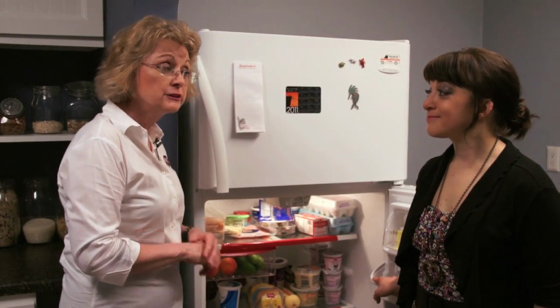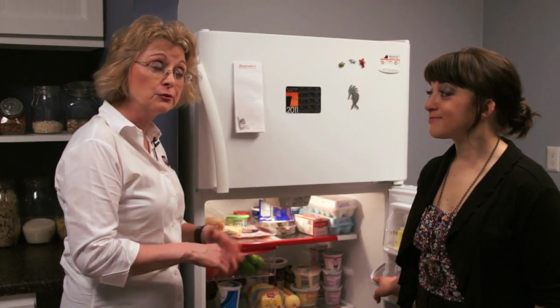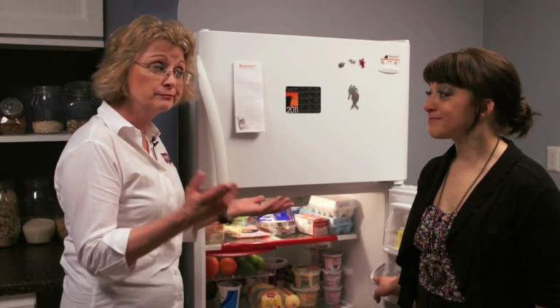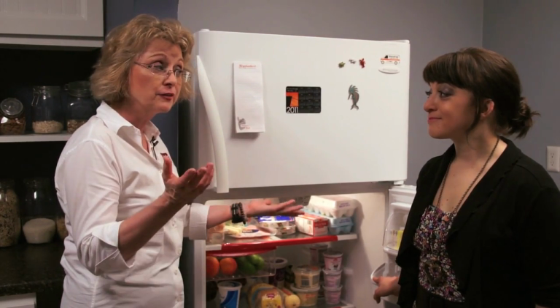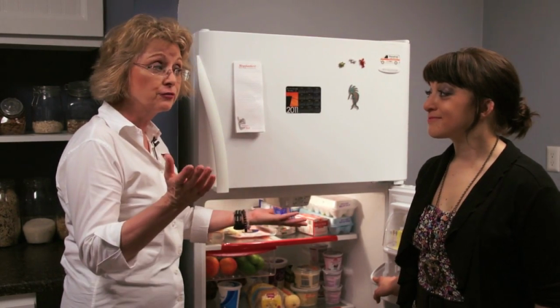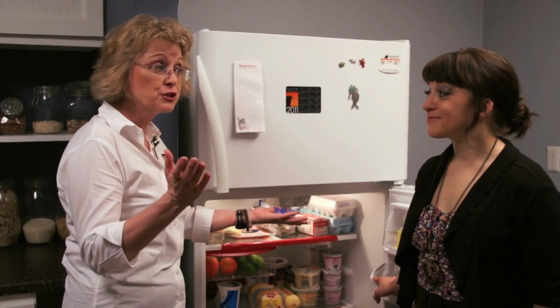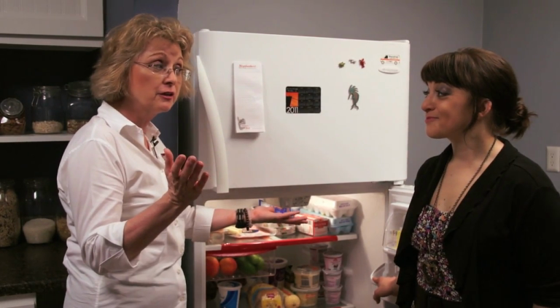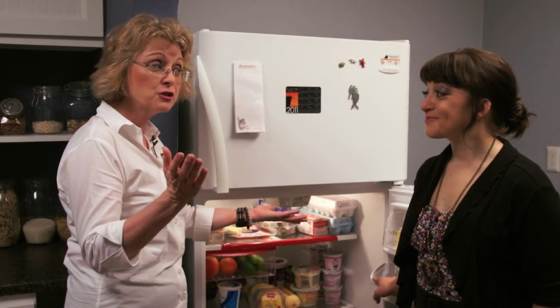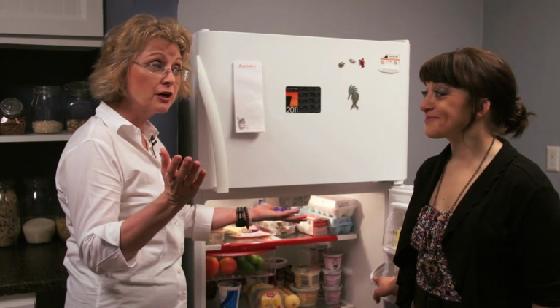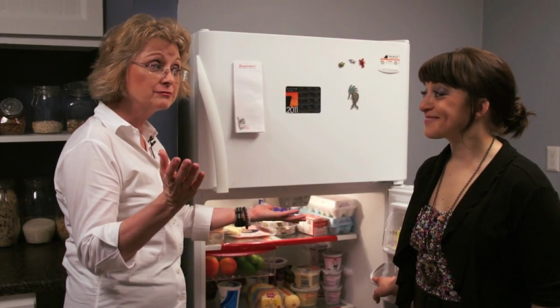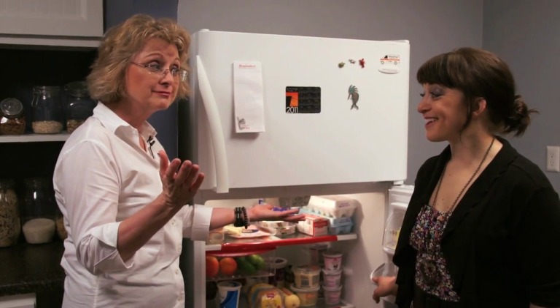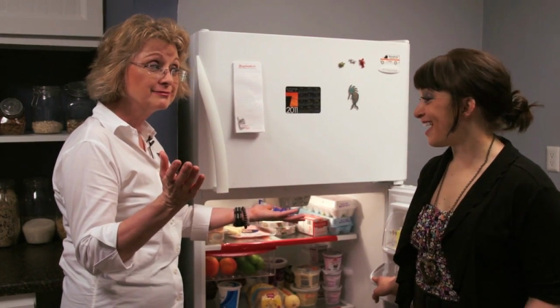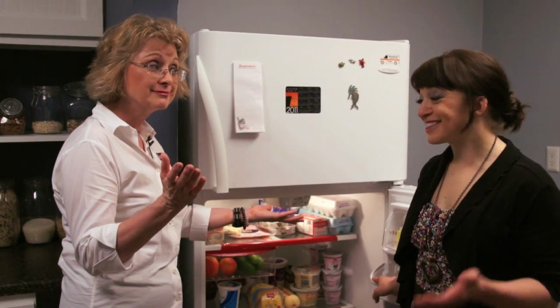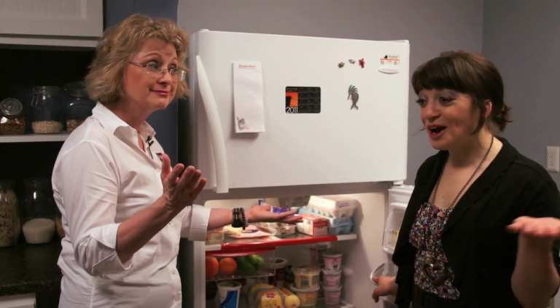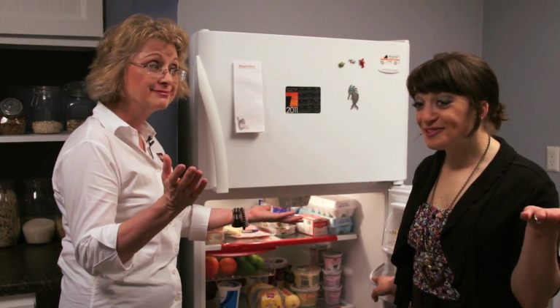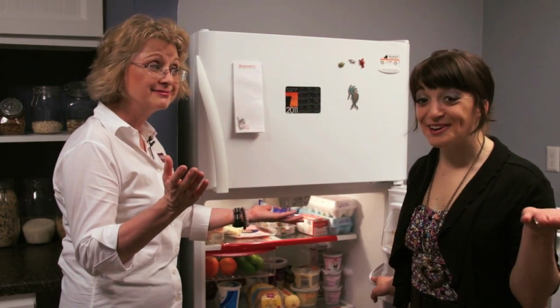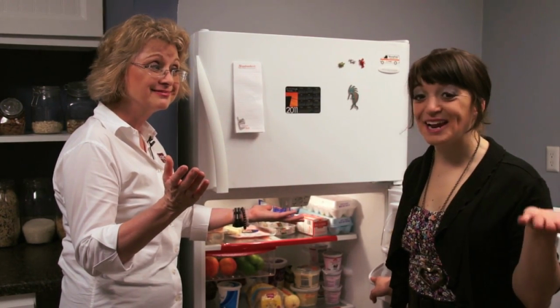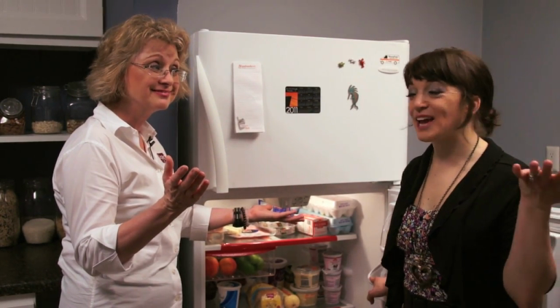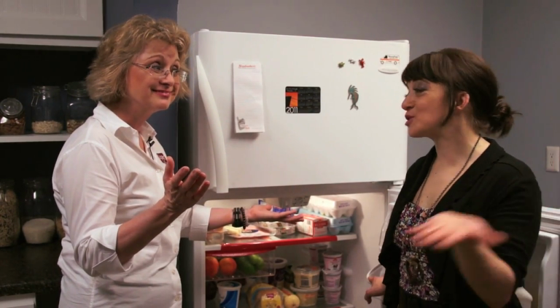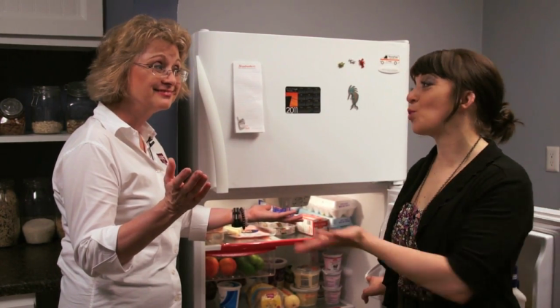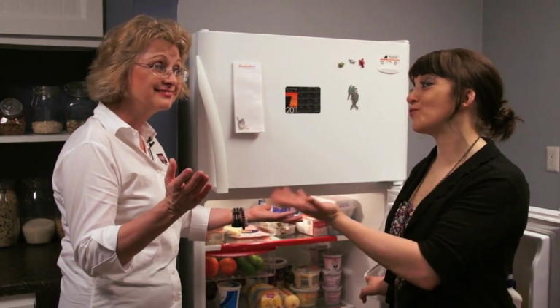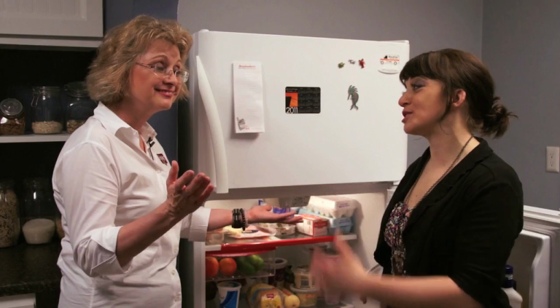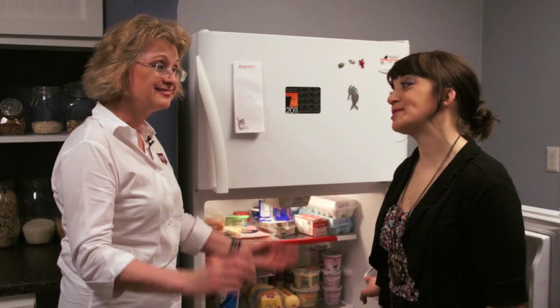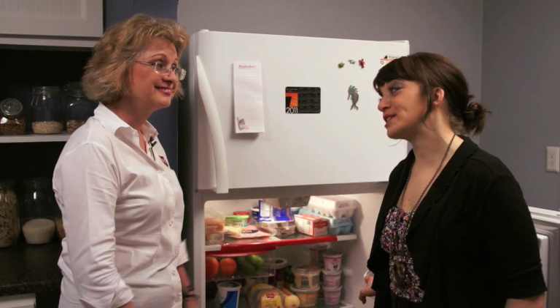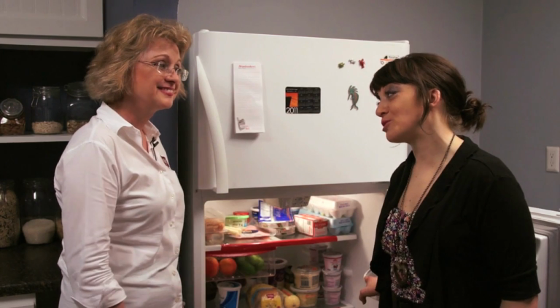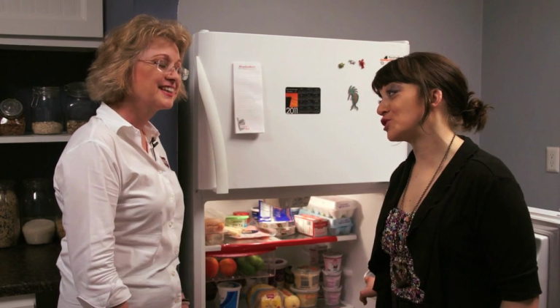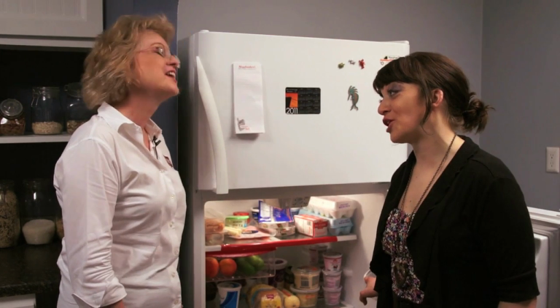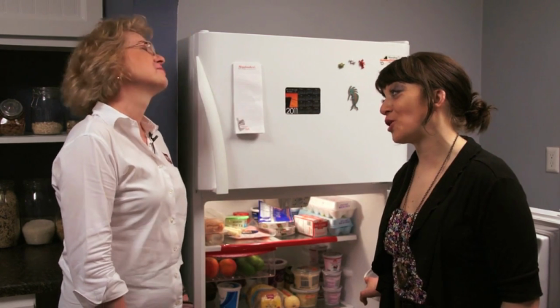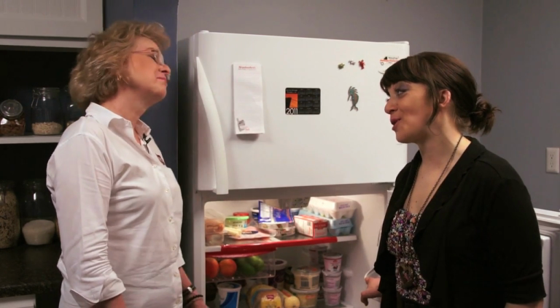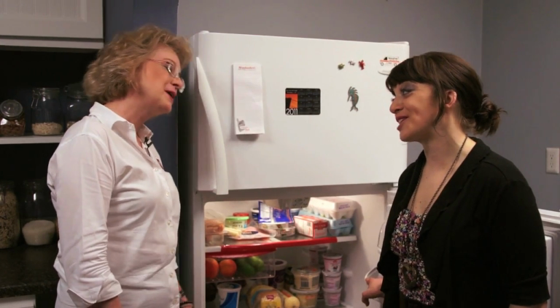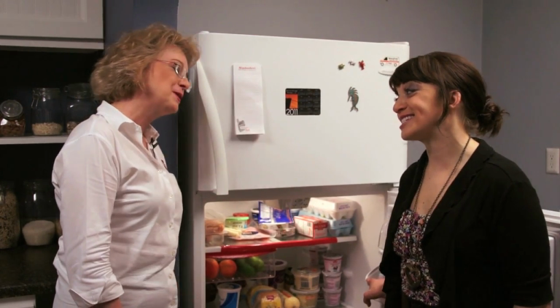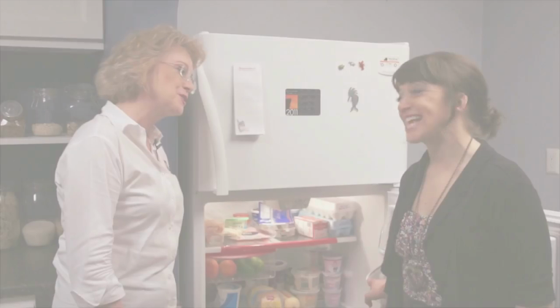So, fridge in a nutshell. Ann, those are wonderful tips — thanks so much for sharing all that with us. My pleasure.